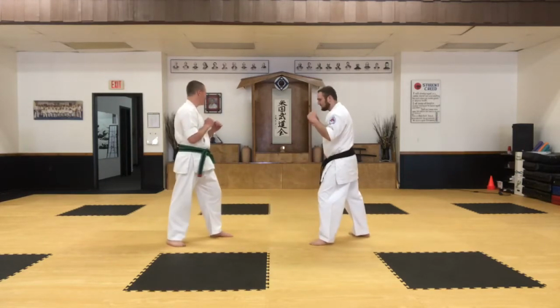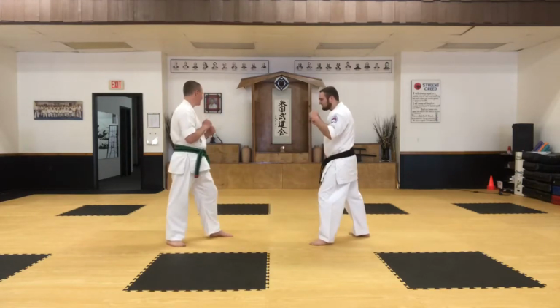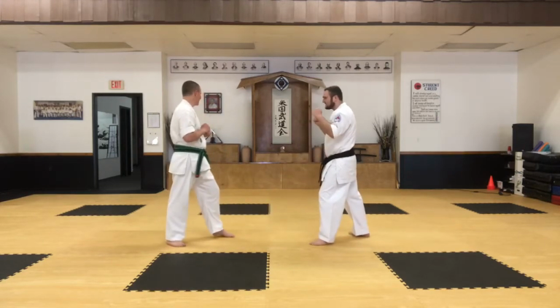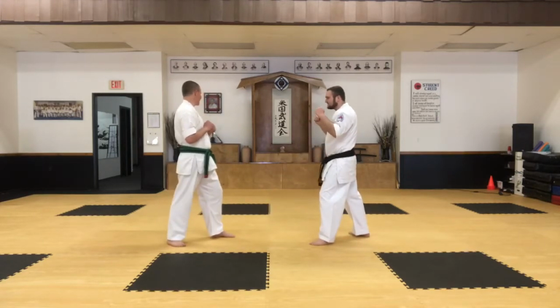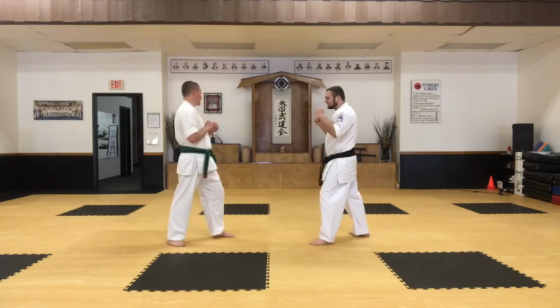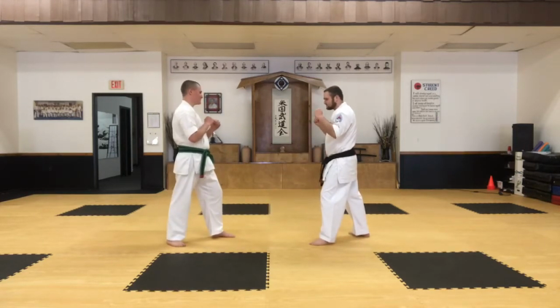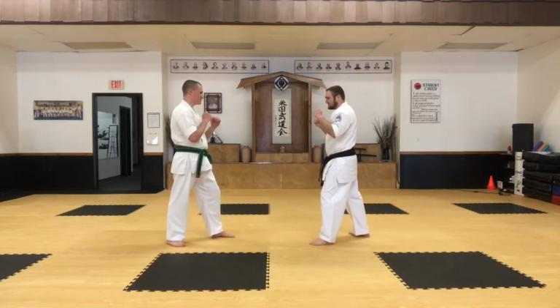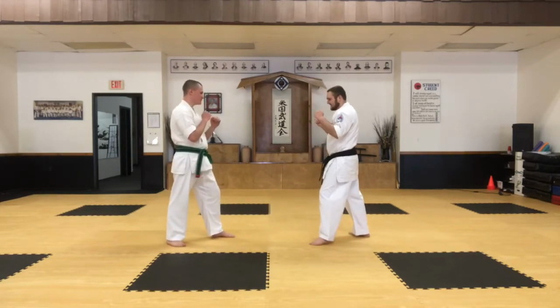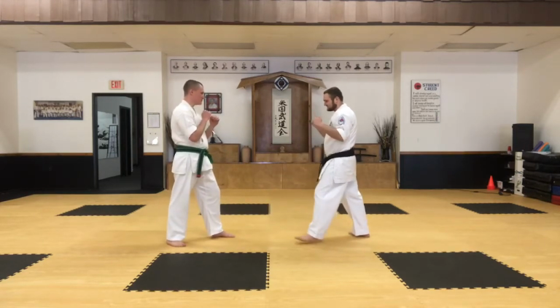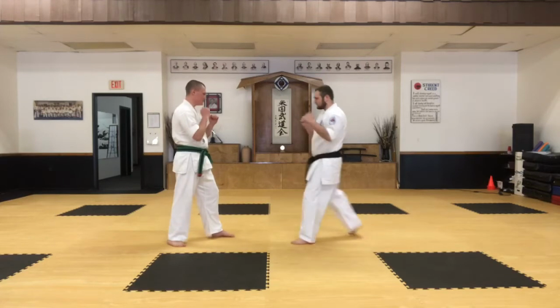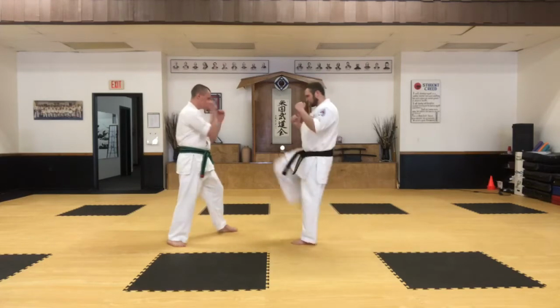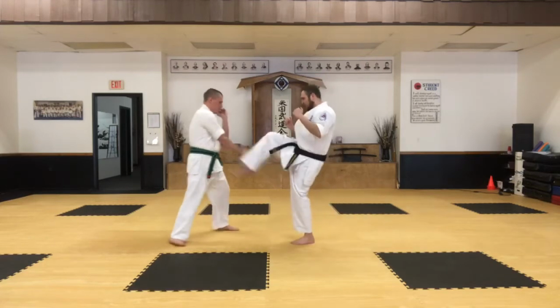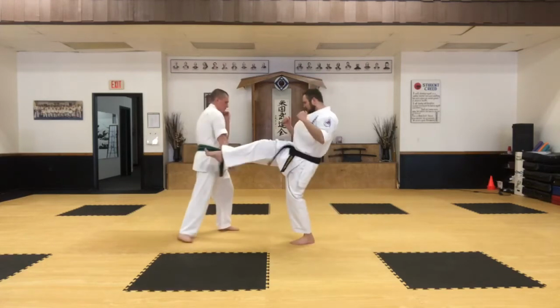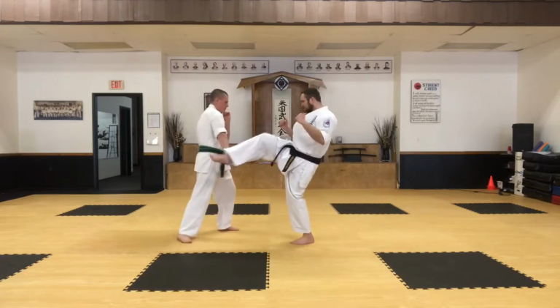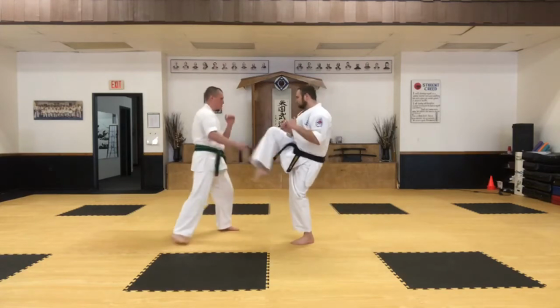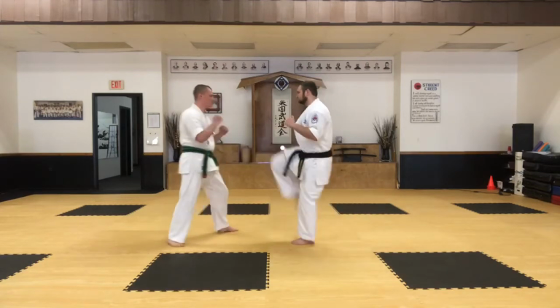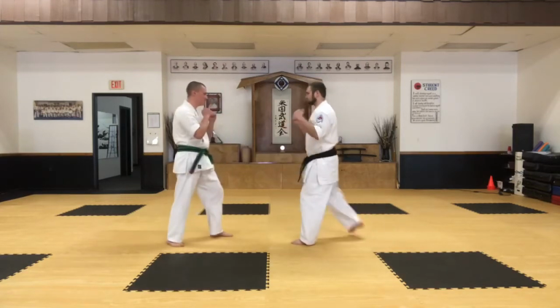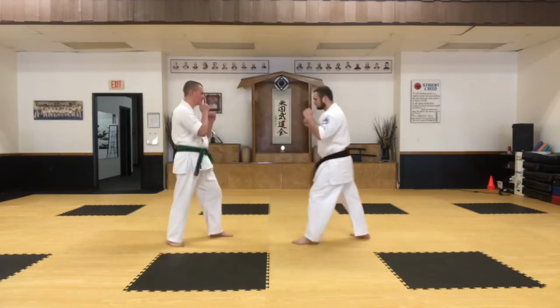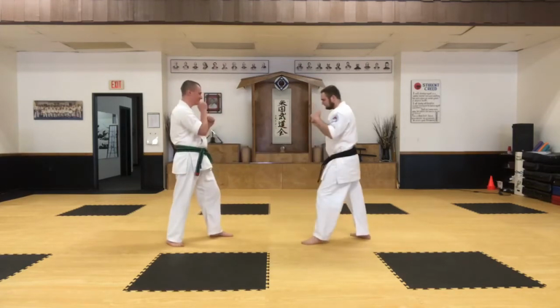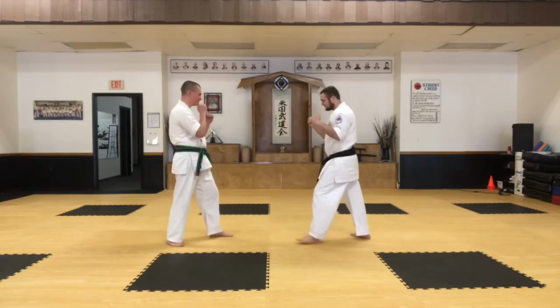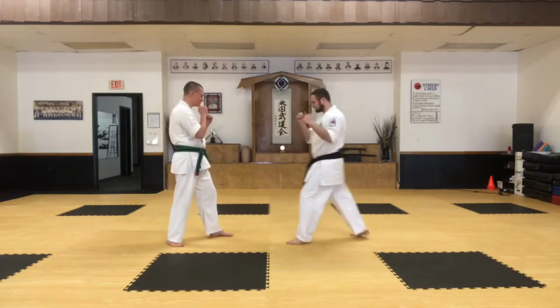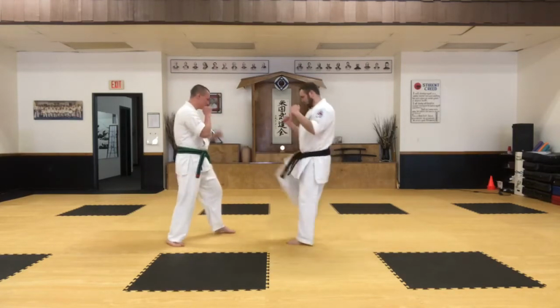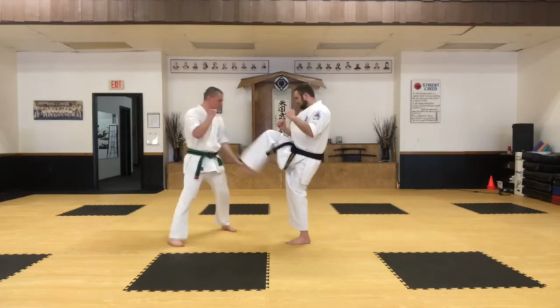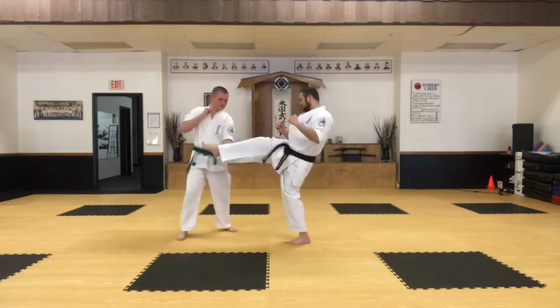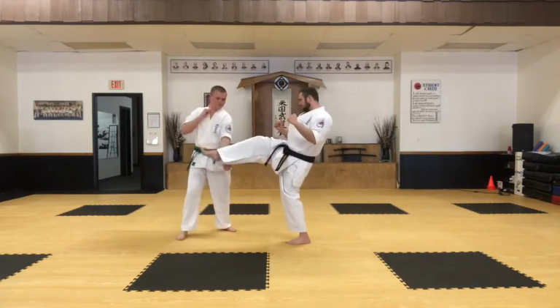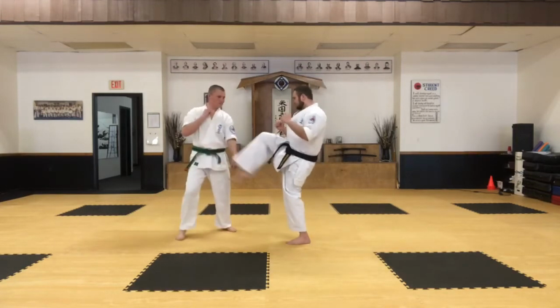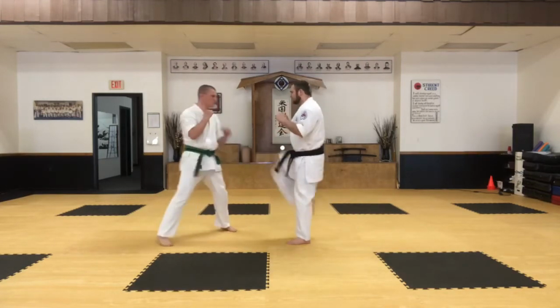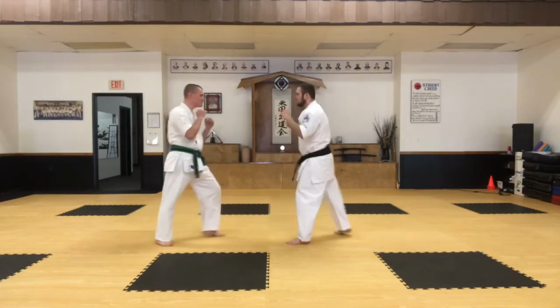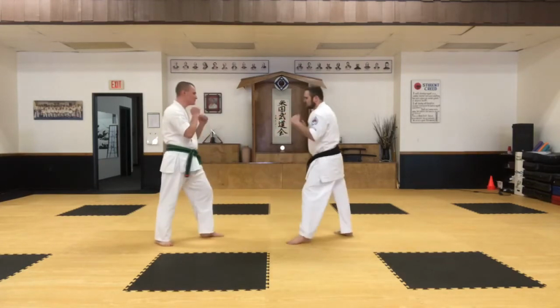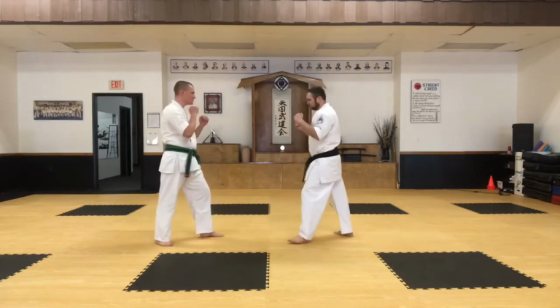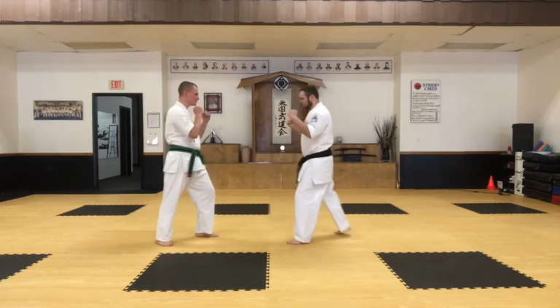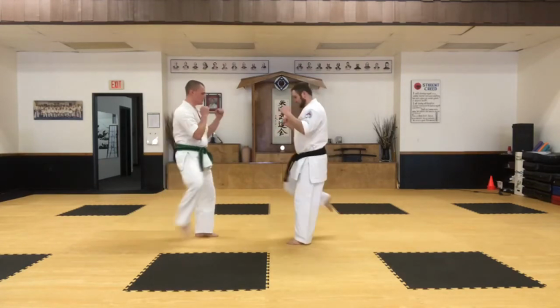Let's try it again. Front kick, front kick, low kick.